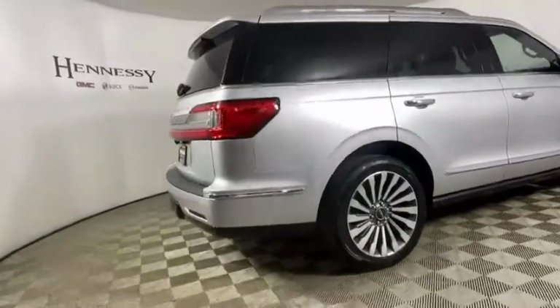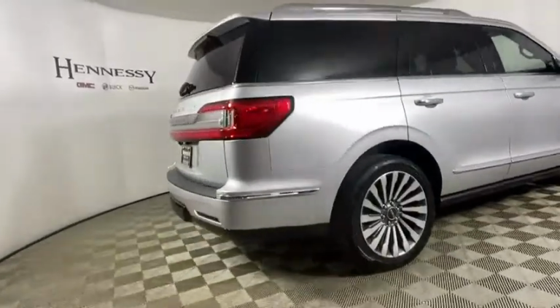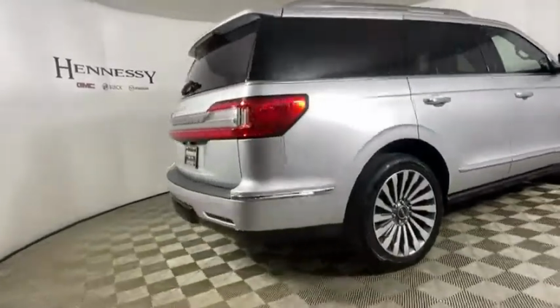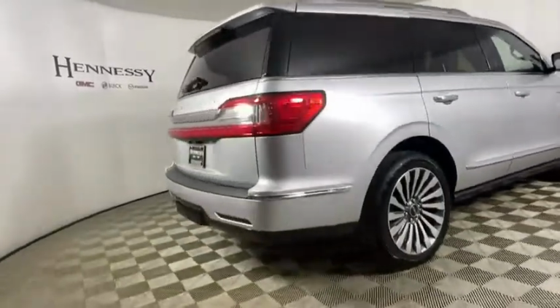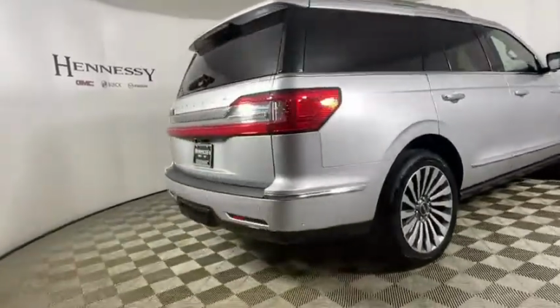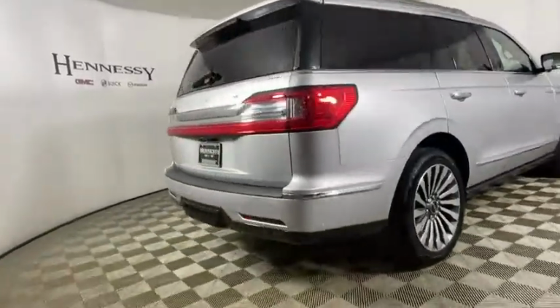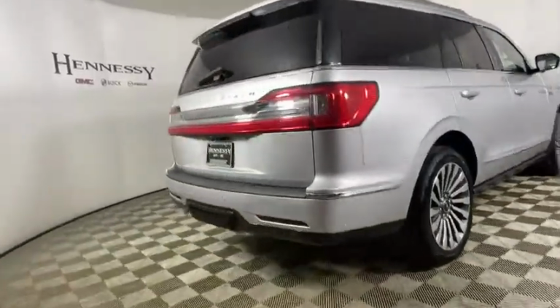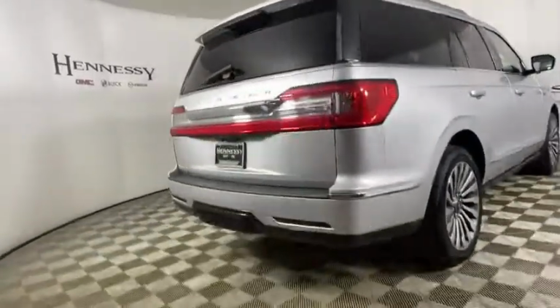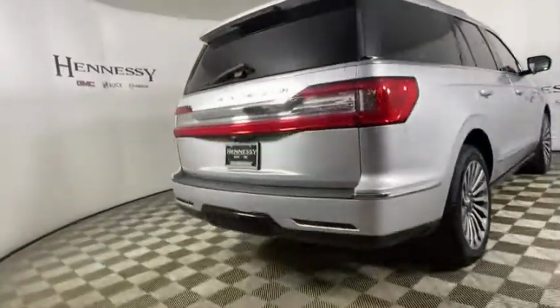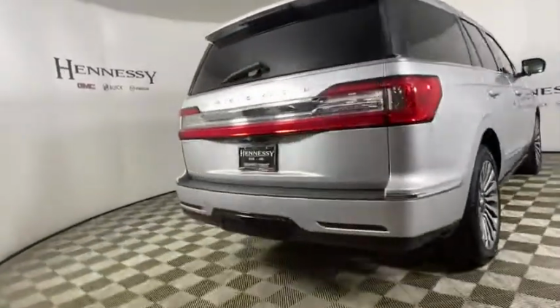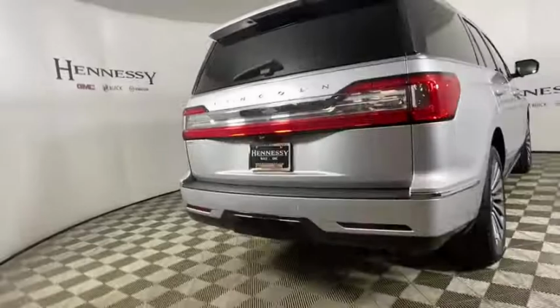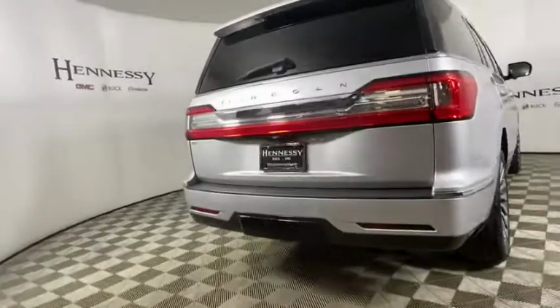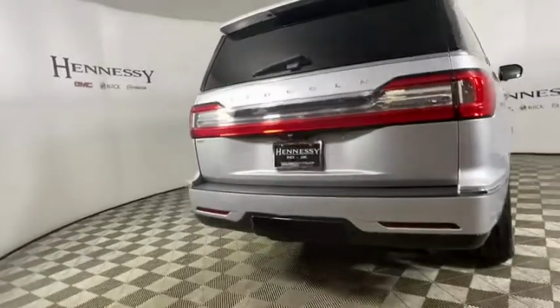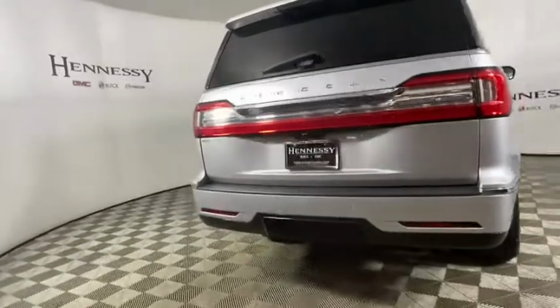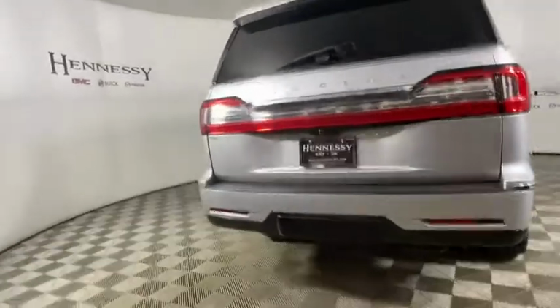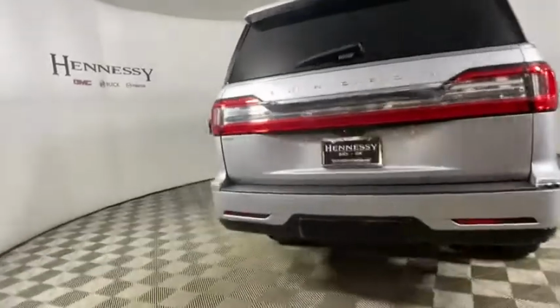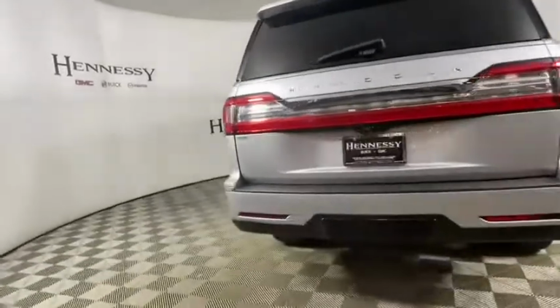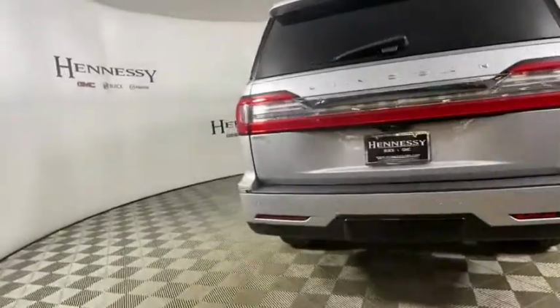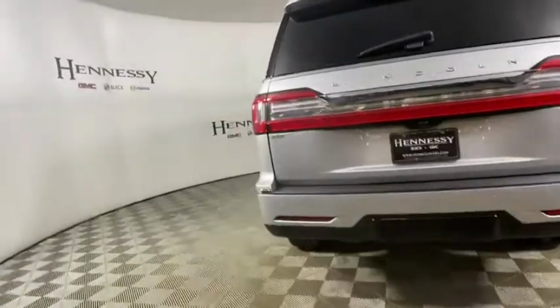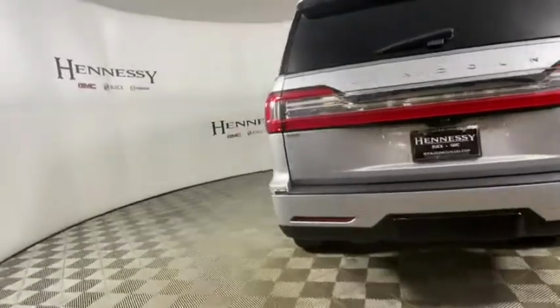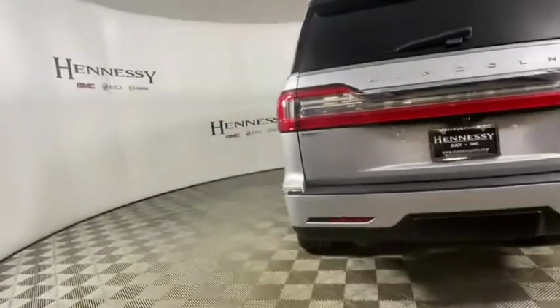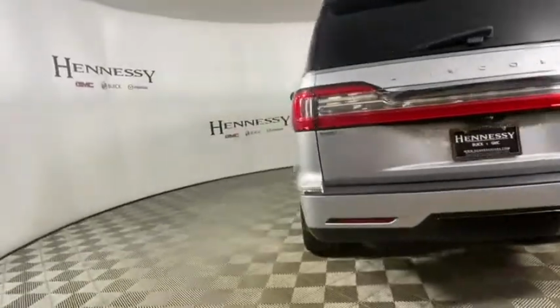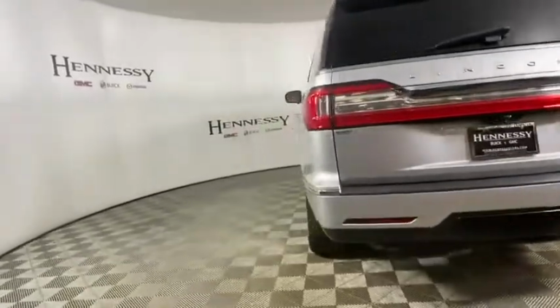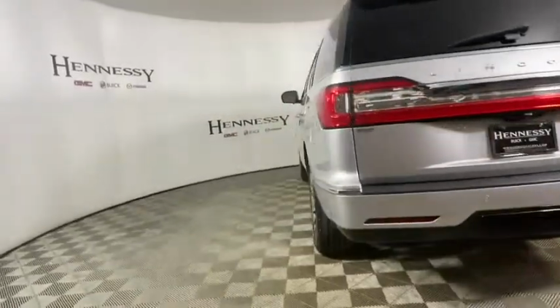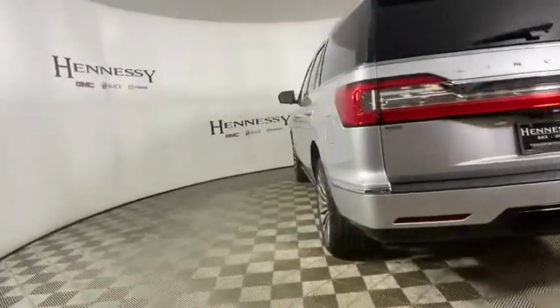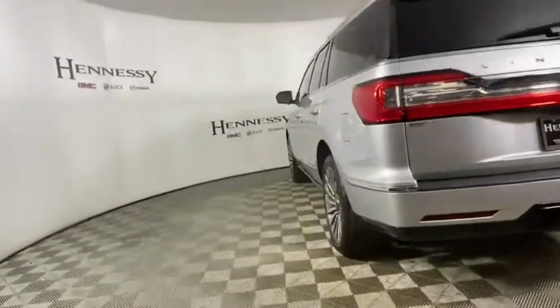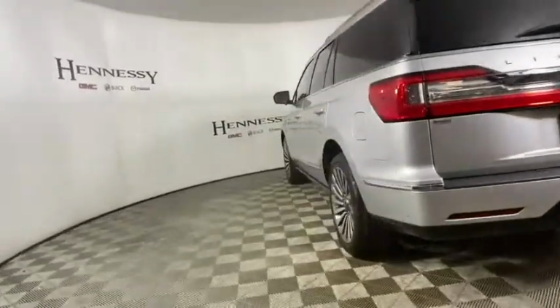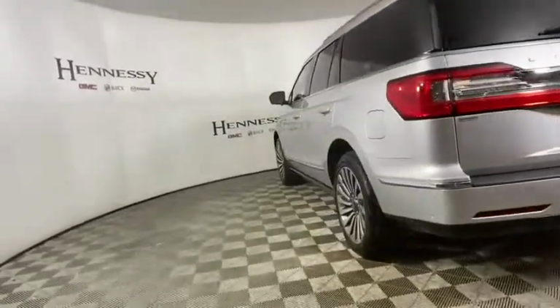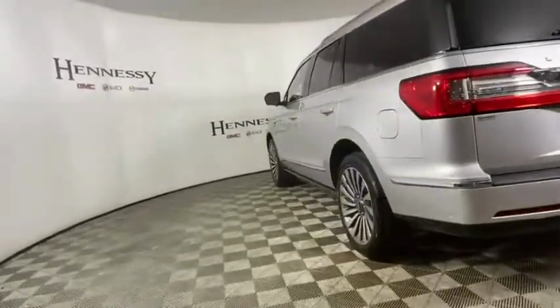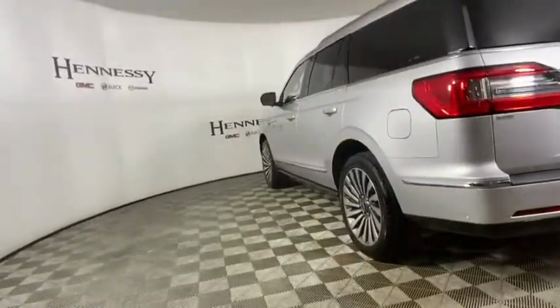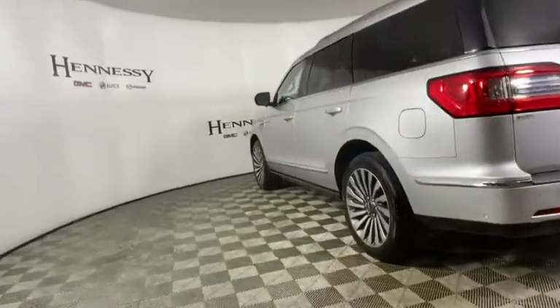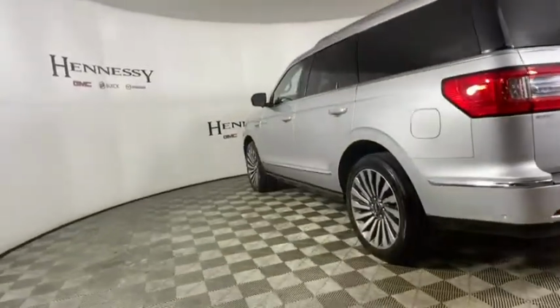This luxury SUV is powerfully persuasive. This vehicle has less than 25,000 miles.